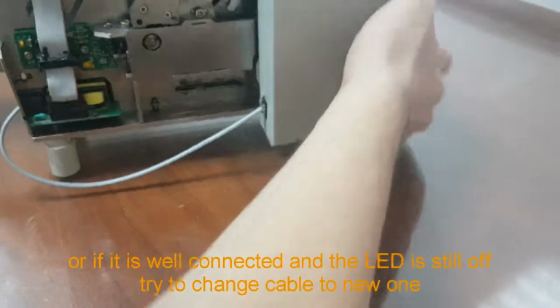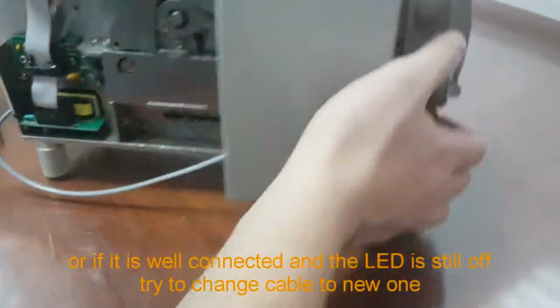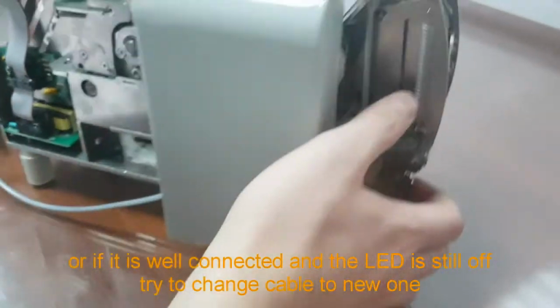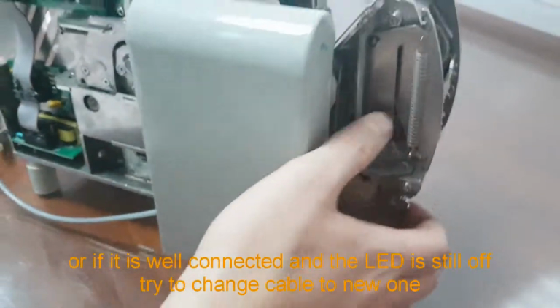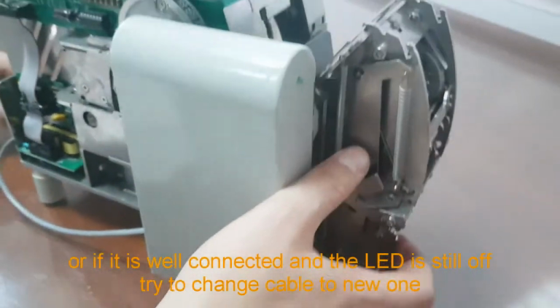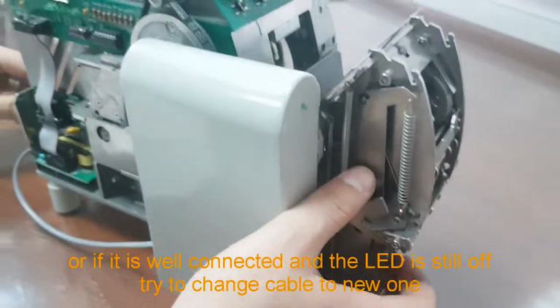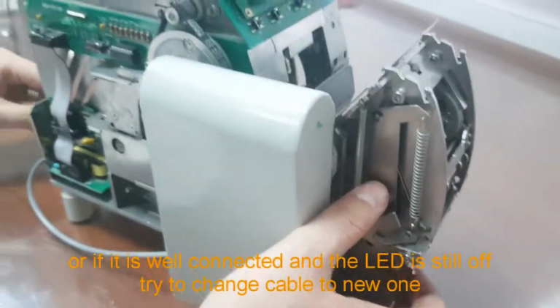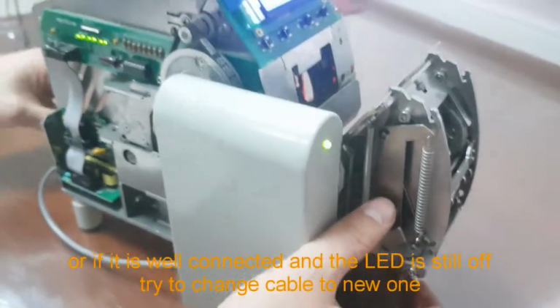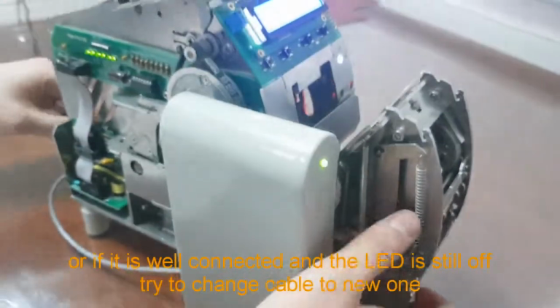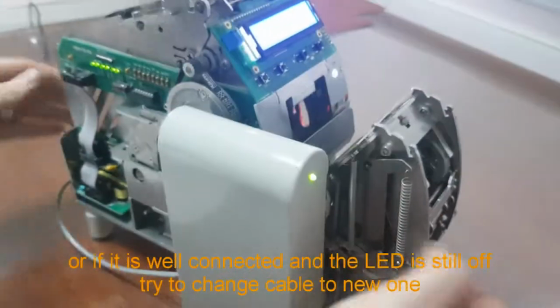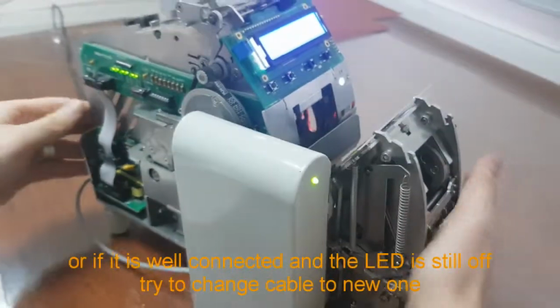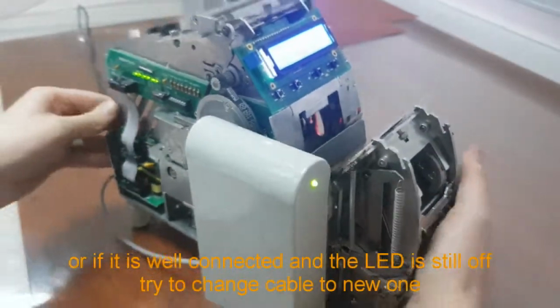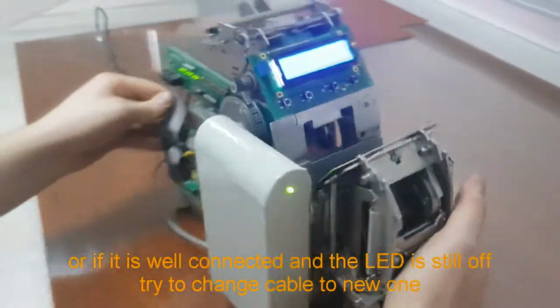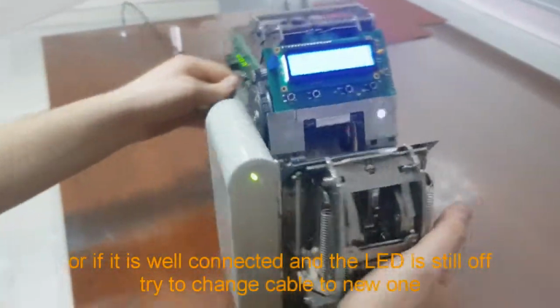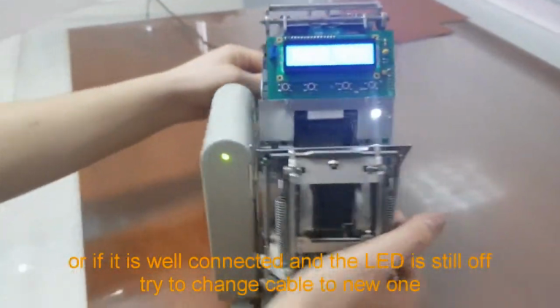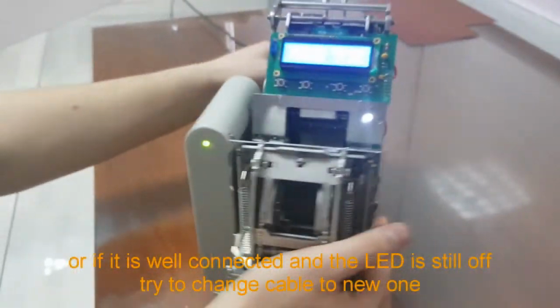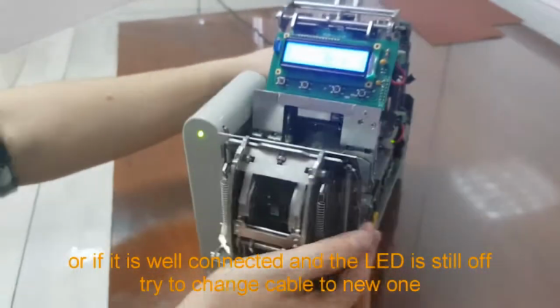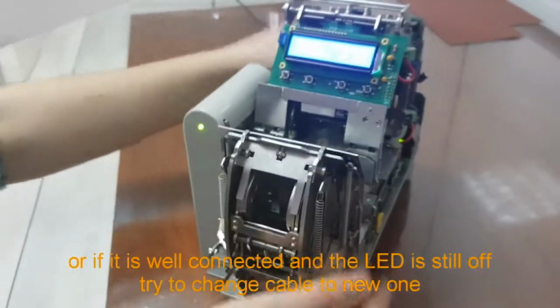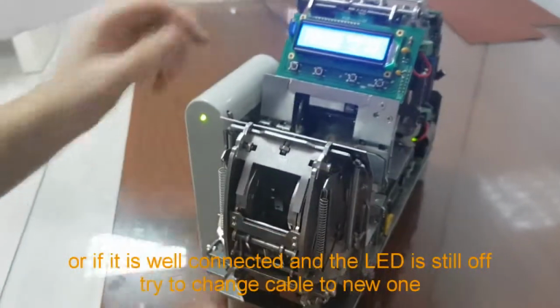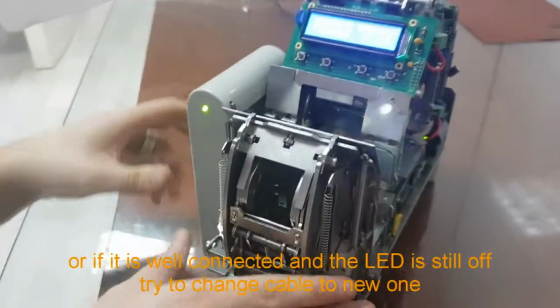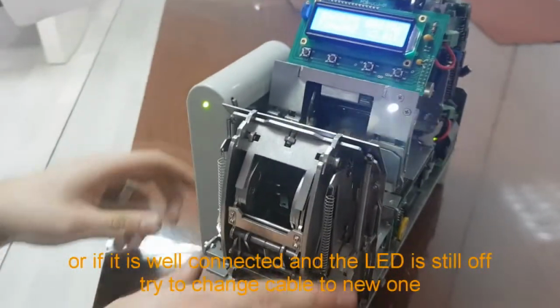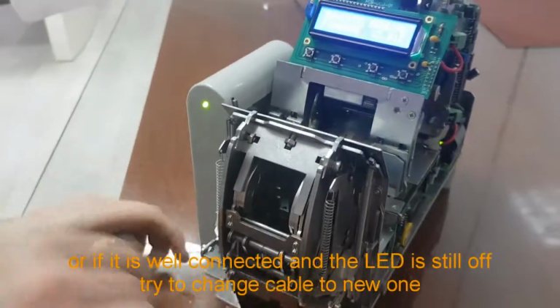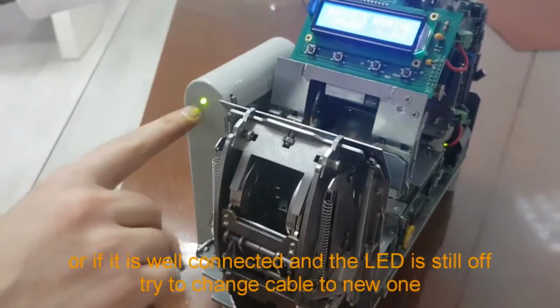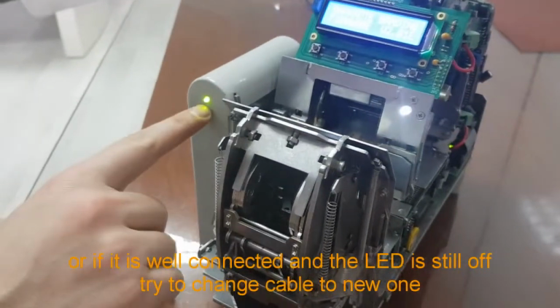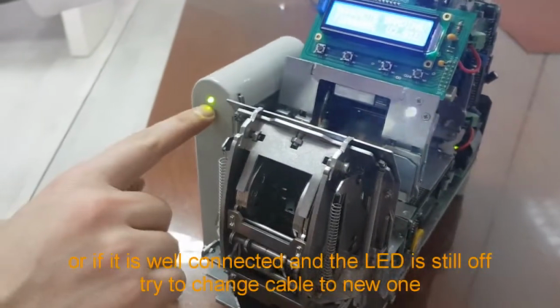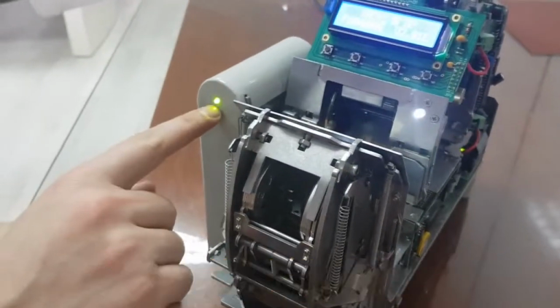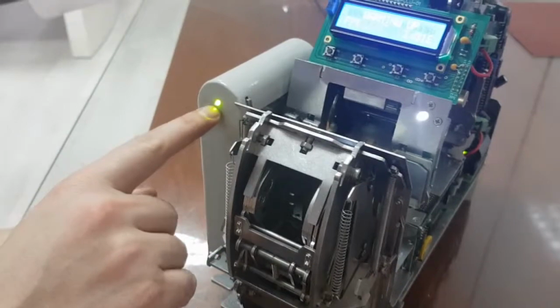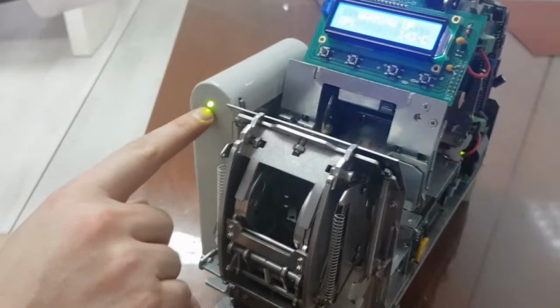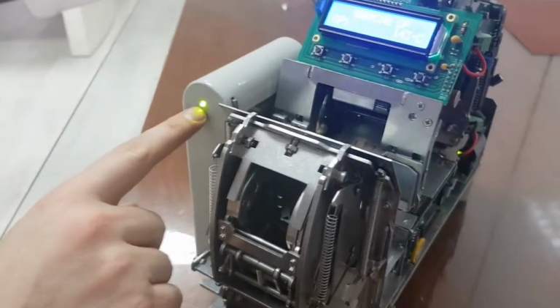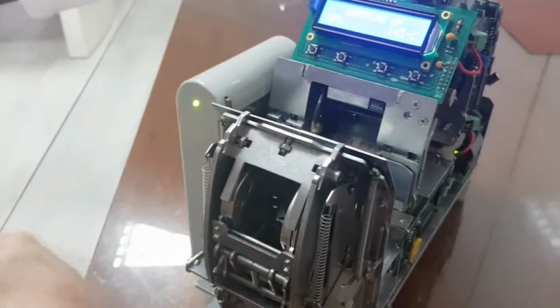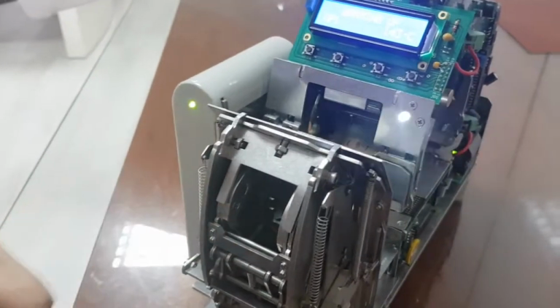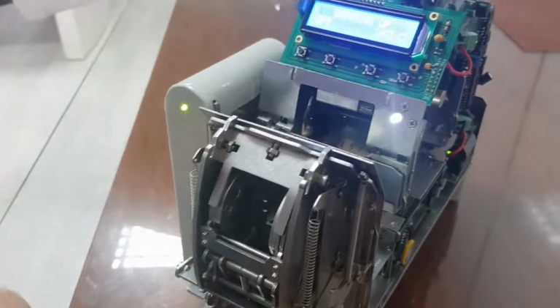Or if it is well connected and the LED is still off, try changing the cable to a new one.